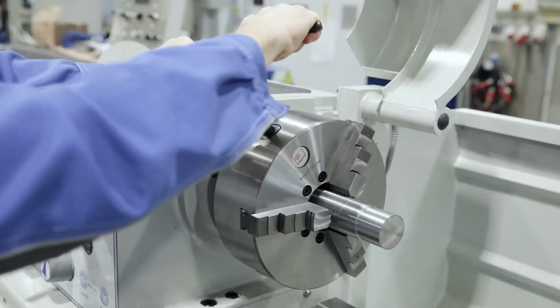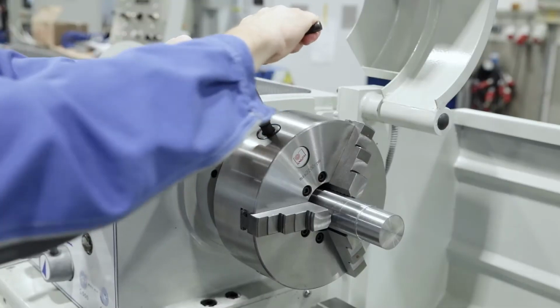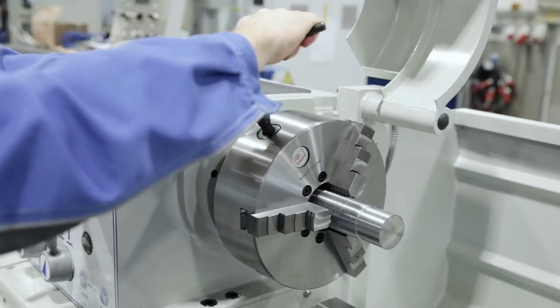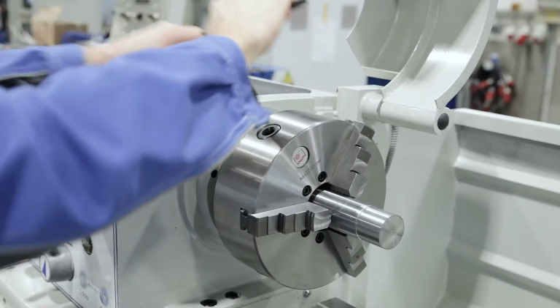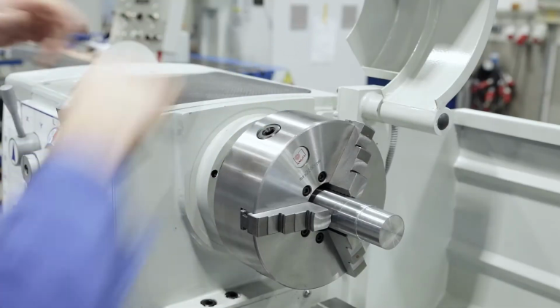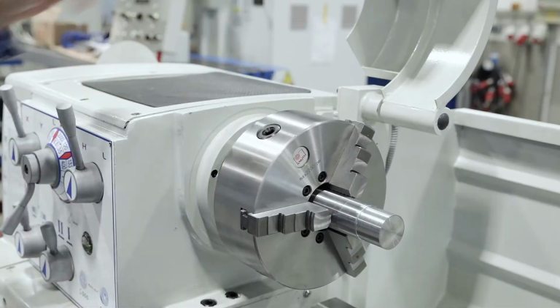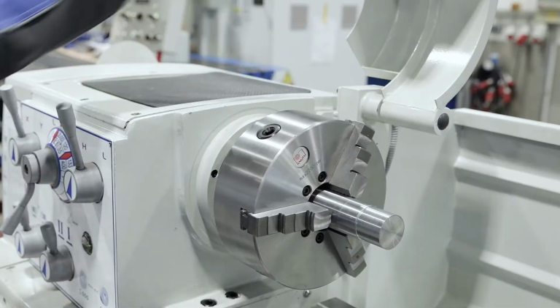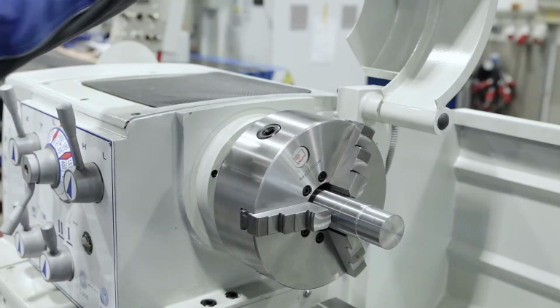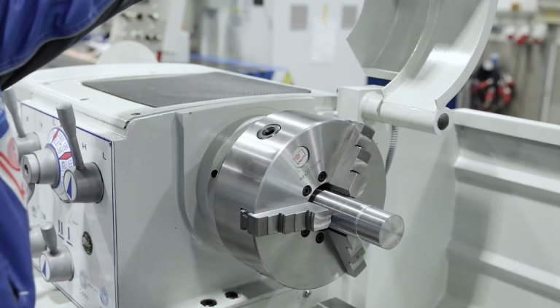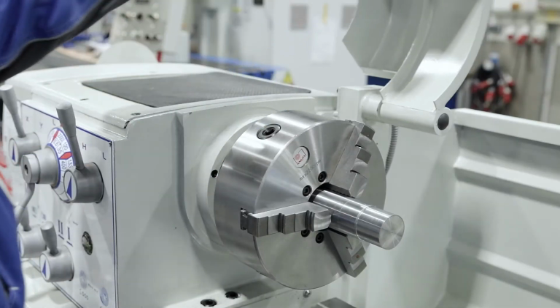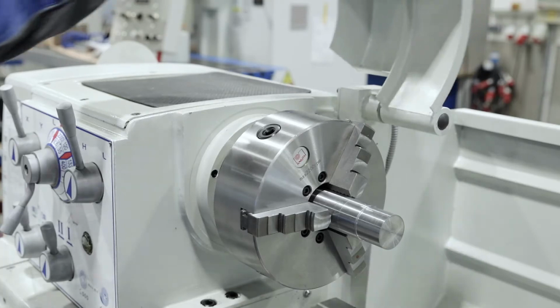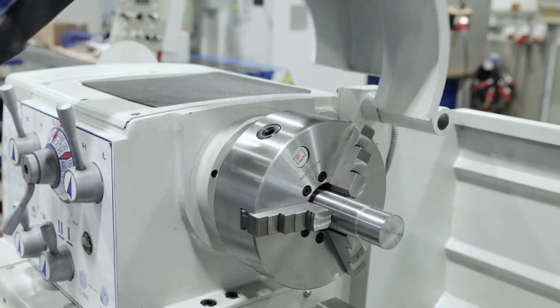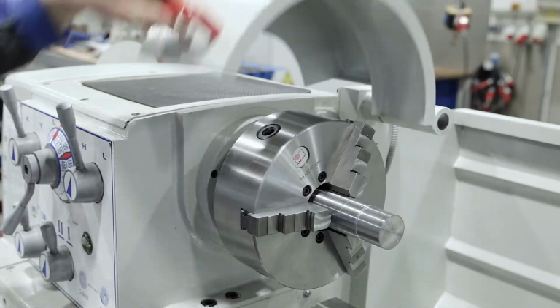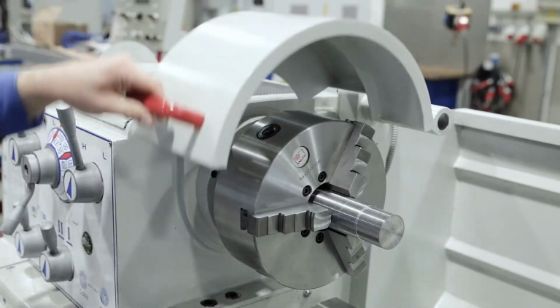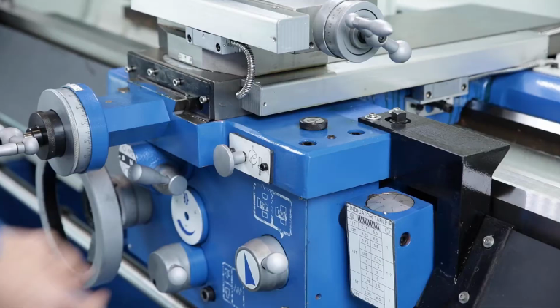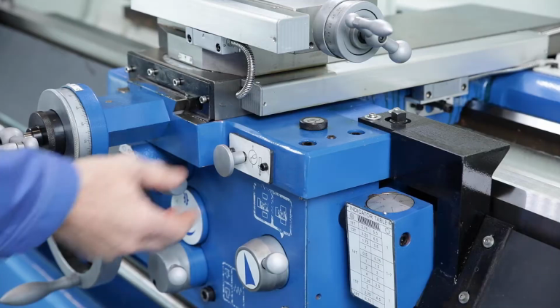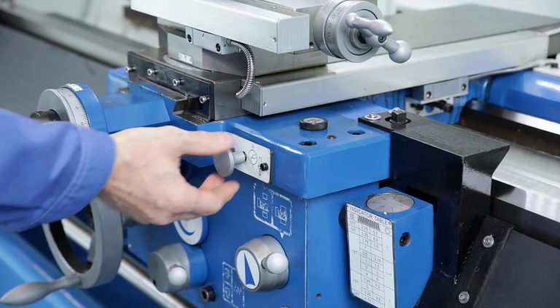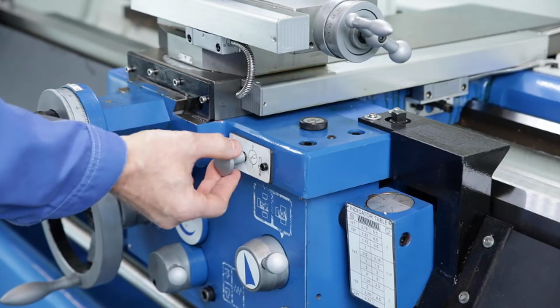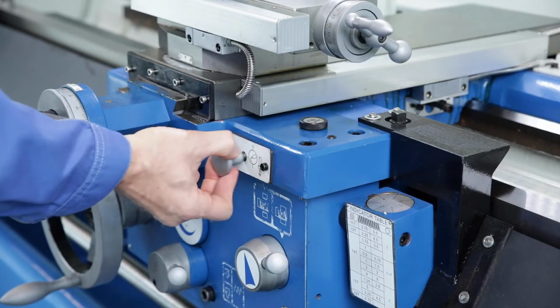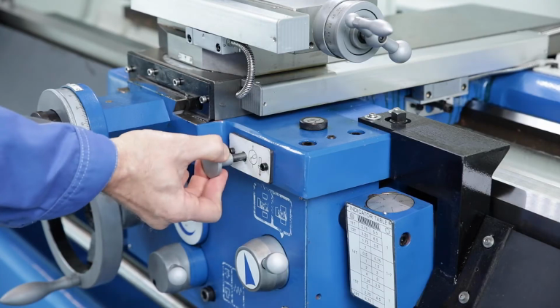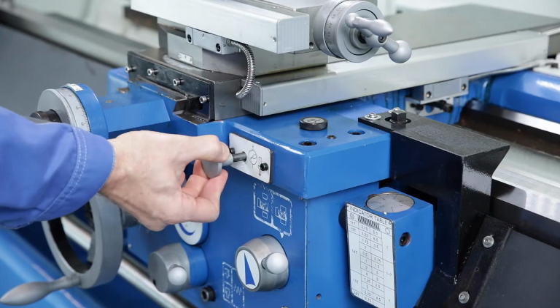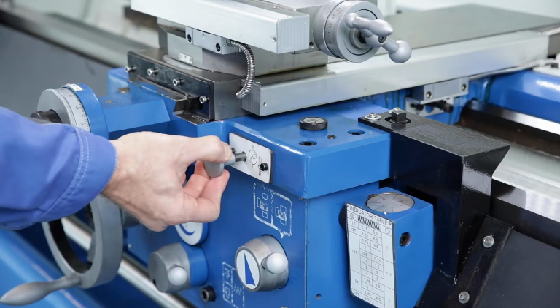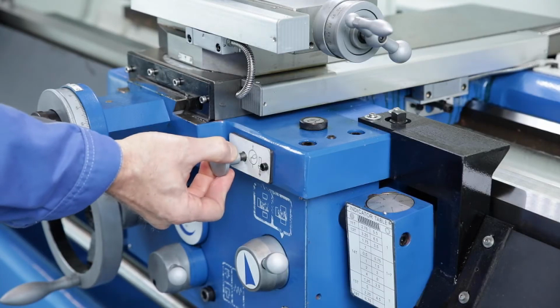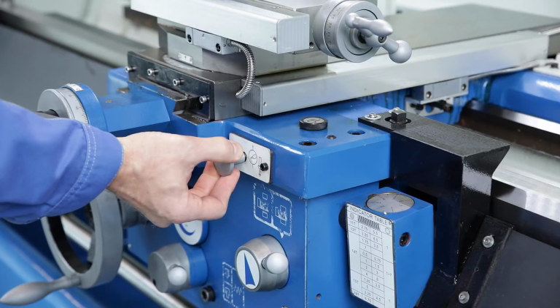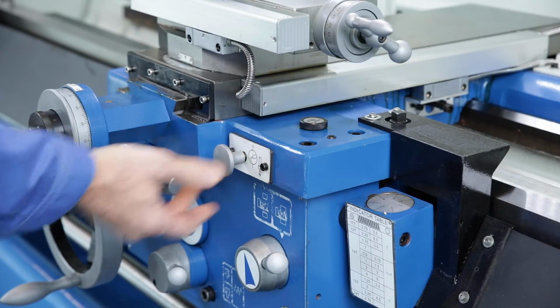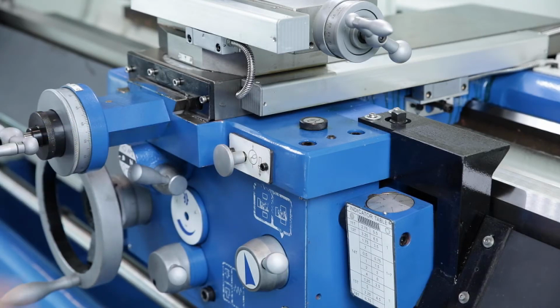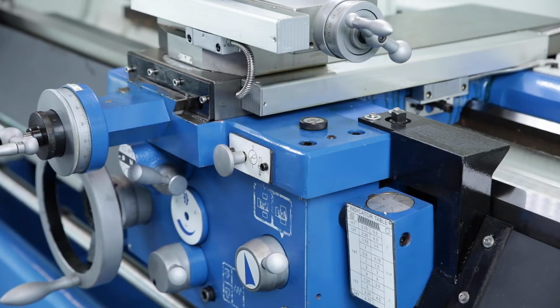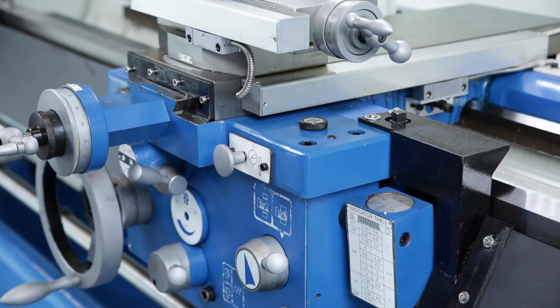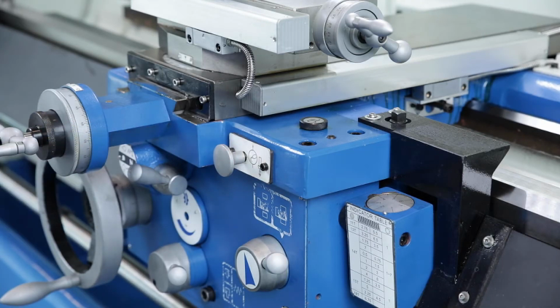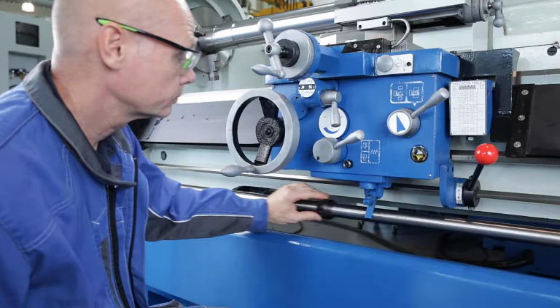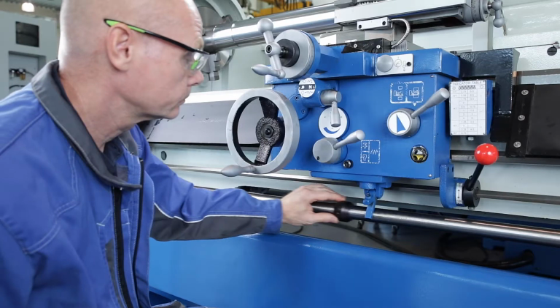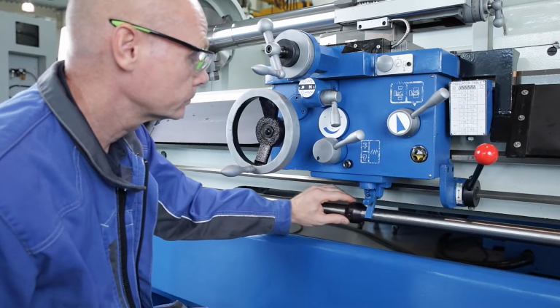The central lubrication on the support supplies all guideways with lubricant and simplifies the maintenance of the machine.